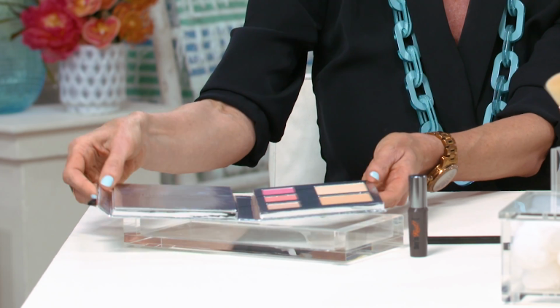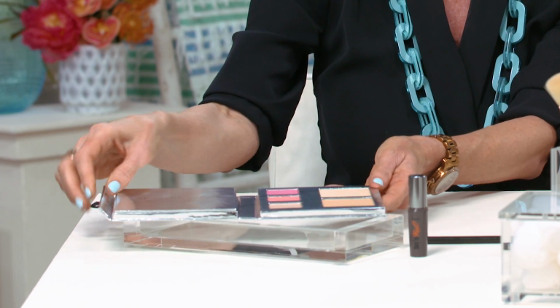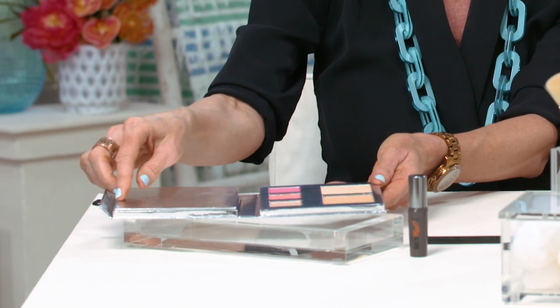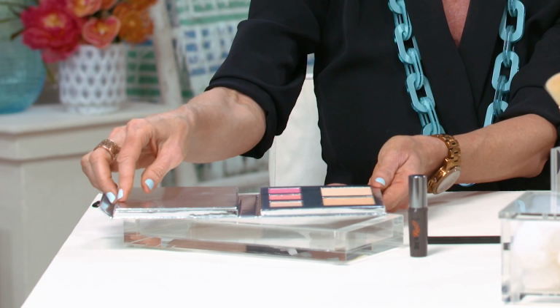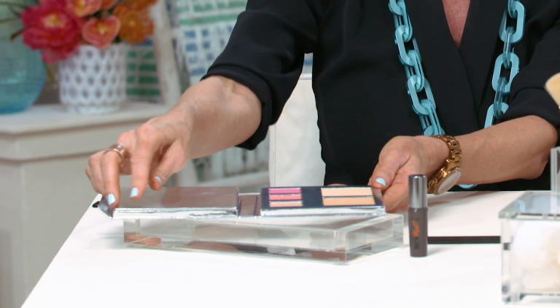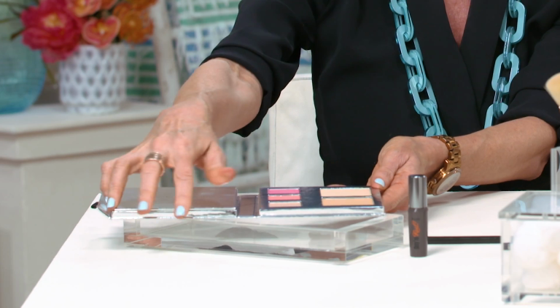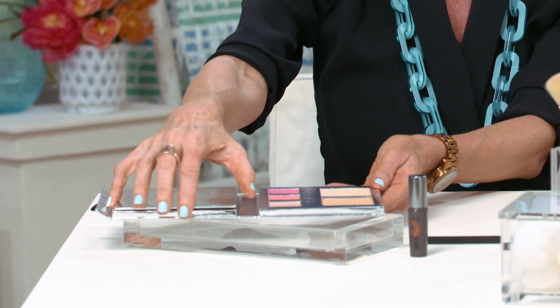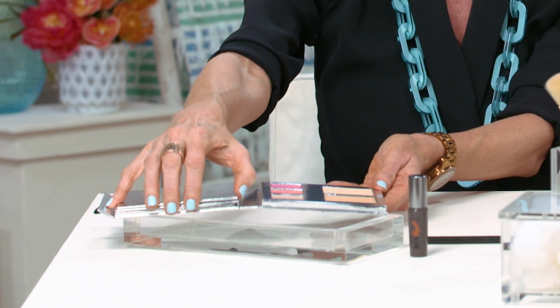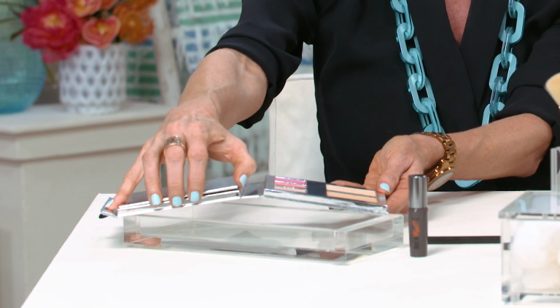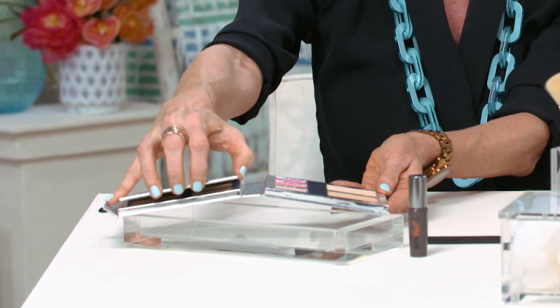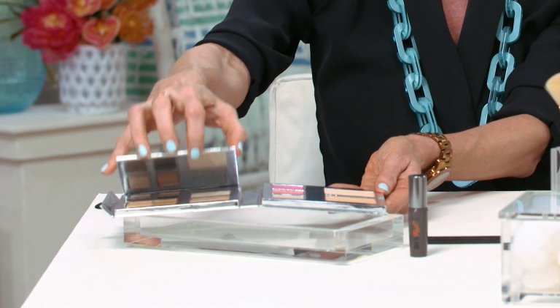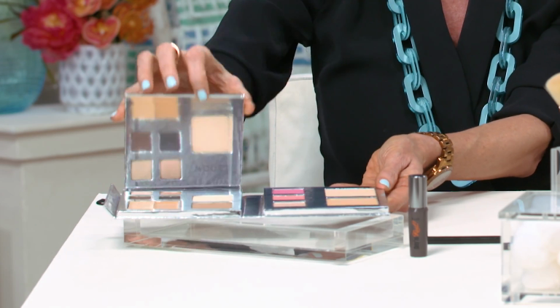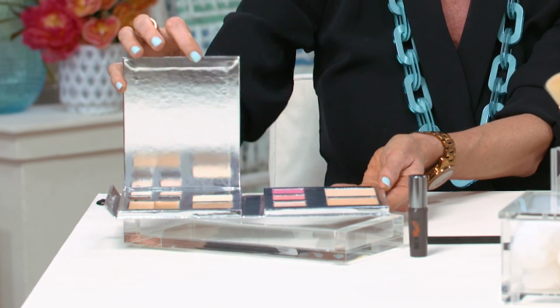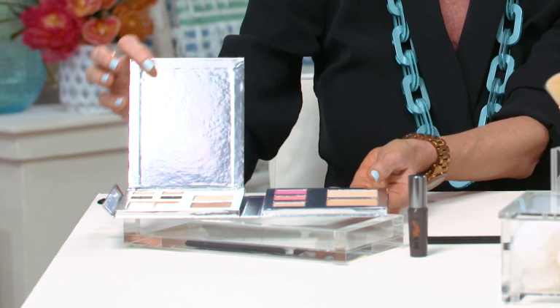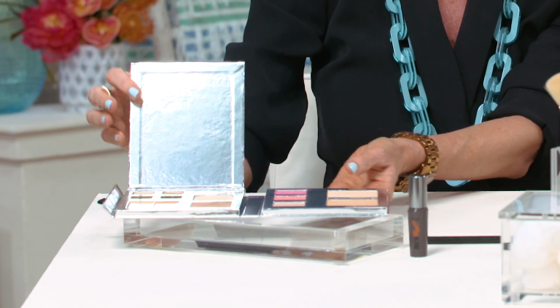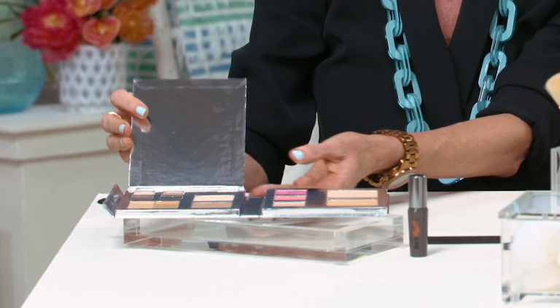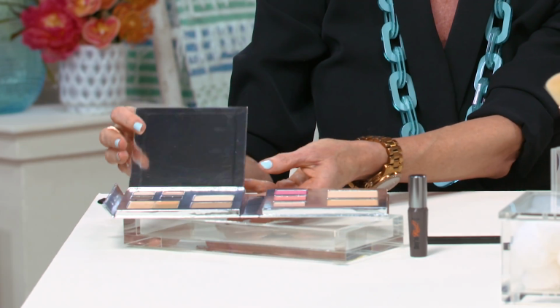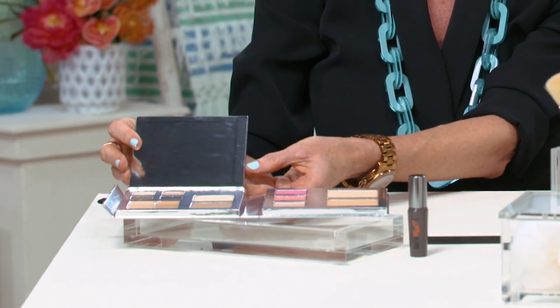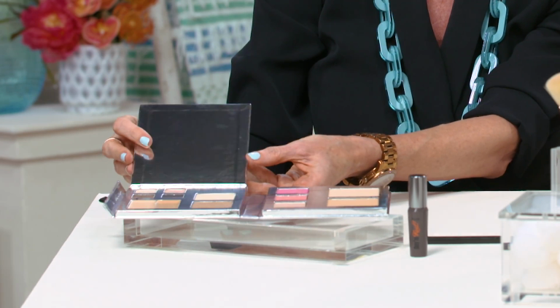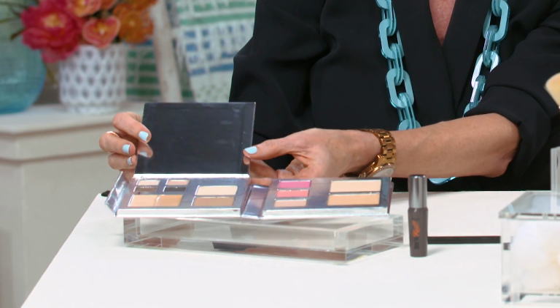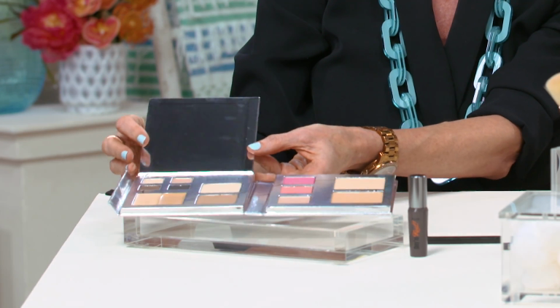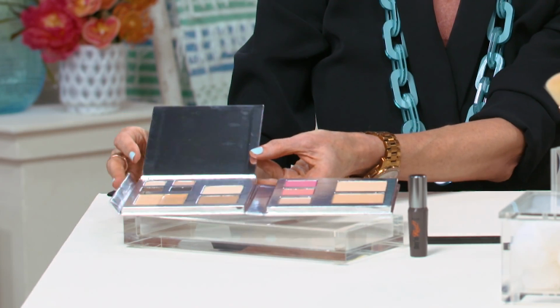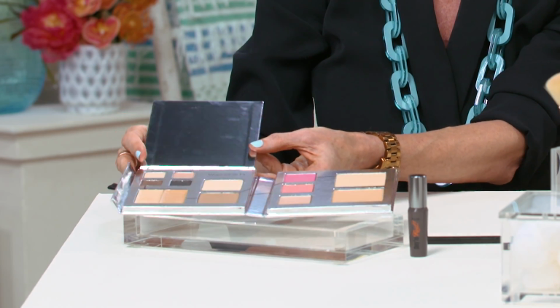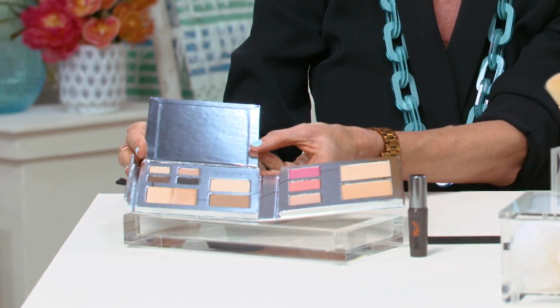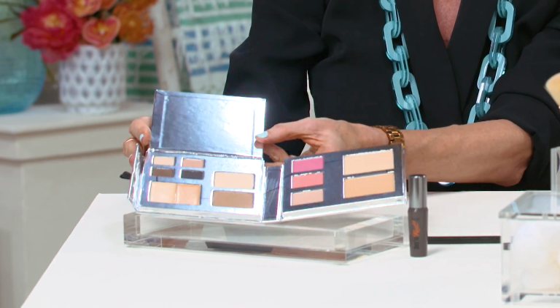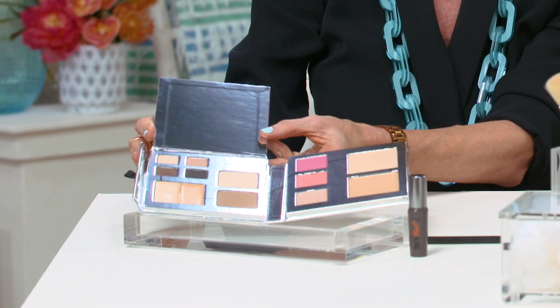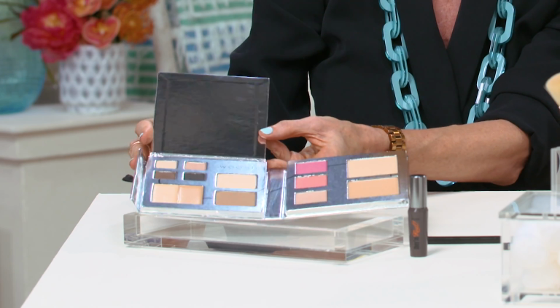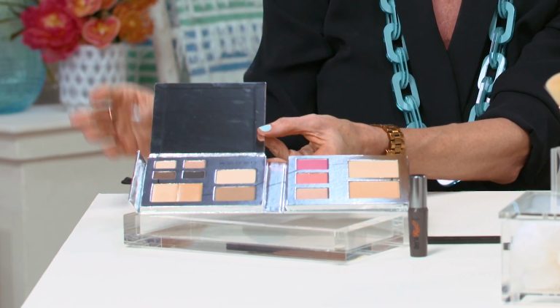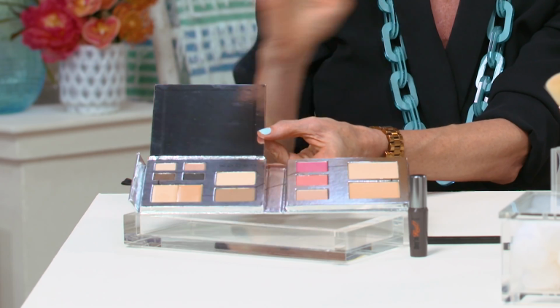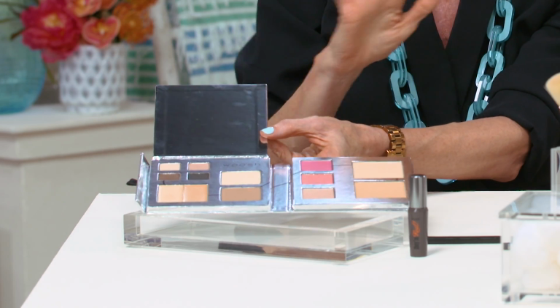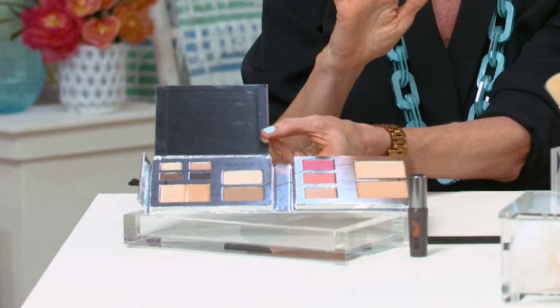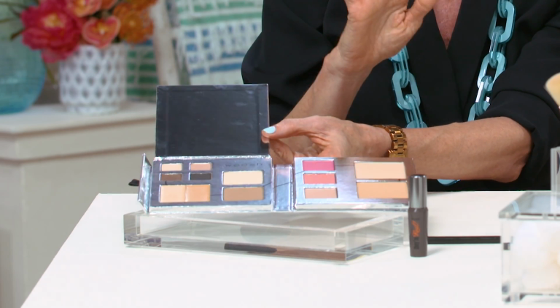It has your foundation, your highlighter, your concealer, your blush, and even your eyeshadow. So in the morning when I'm running out the door,